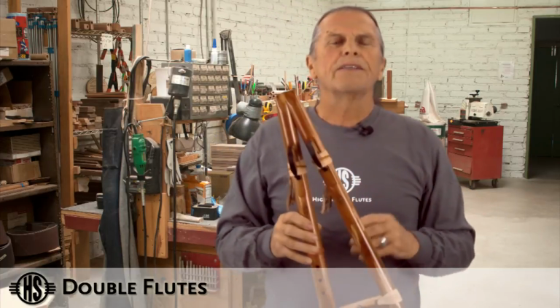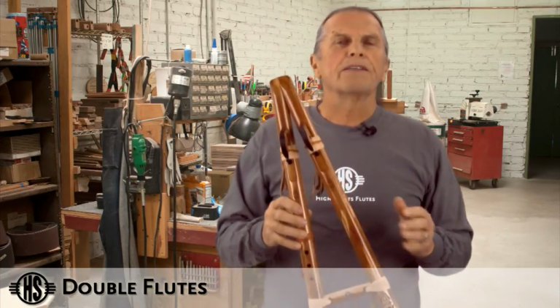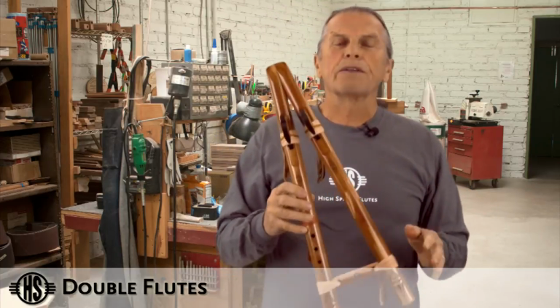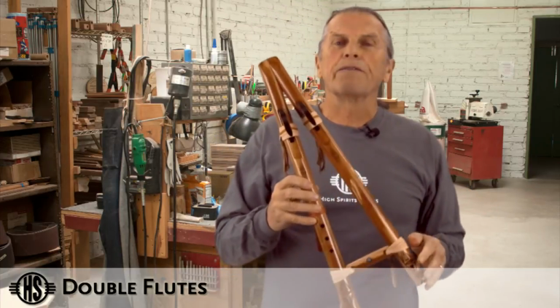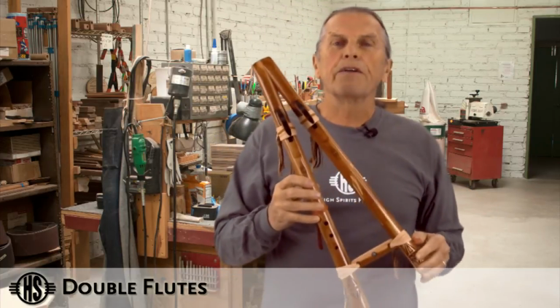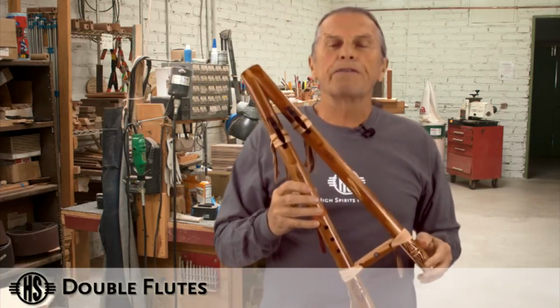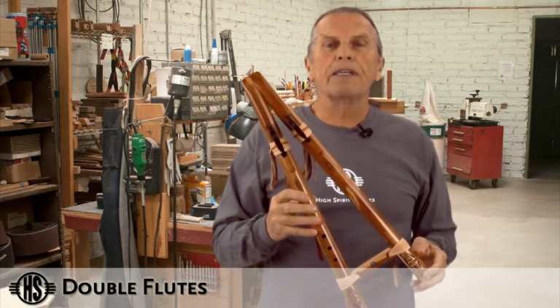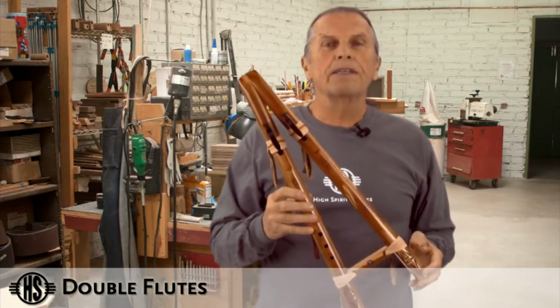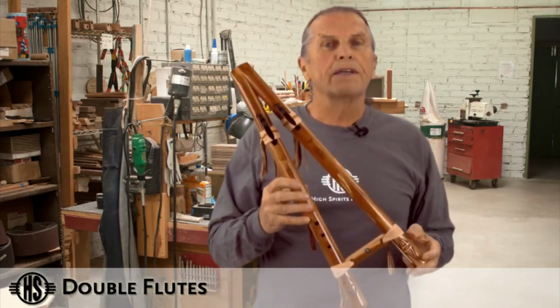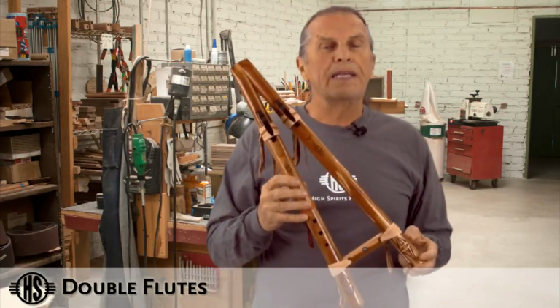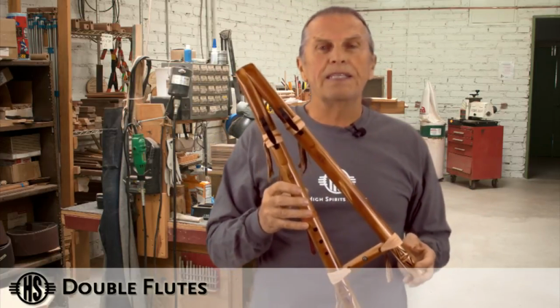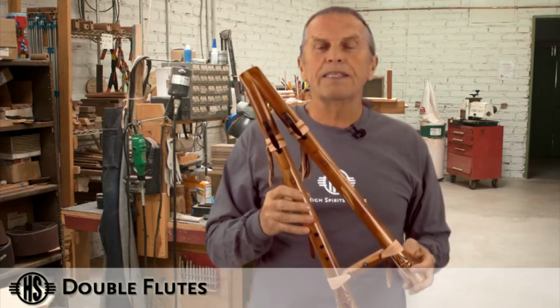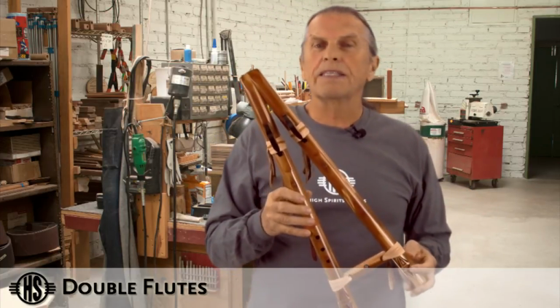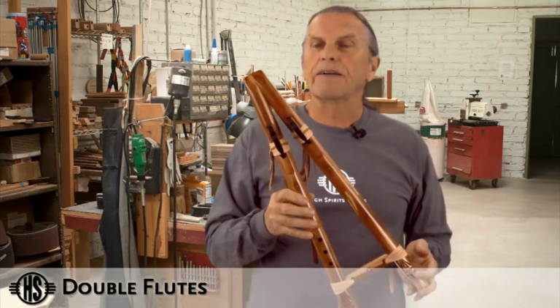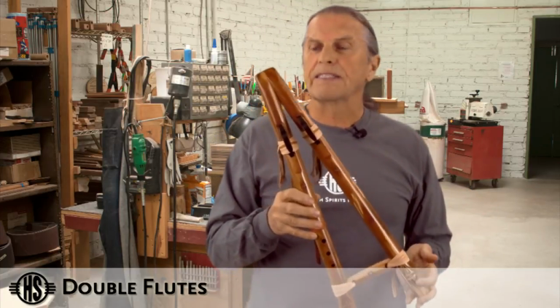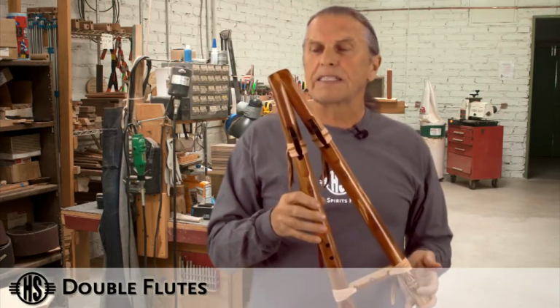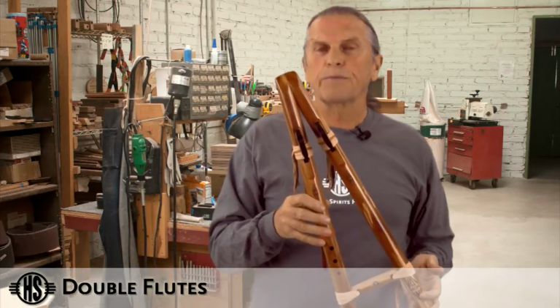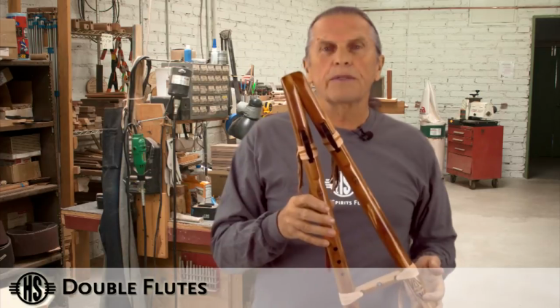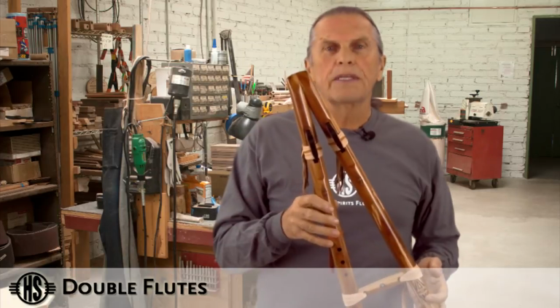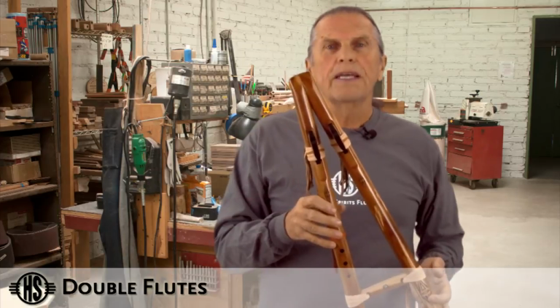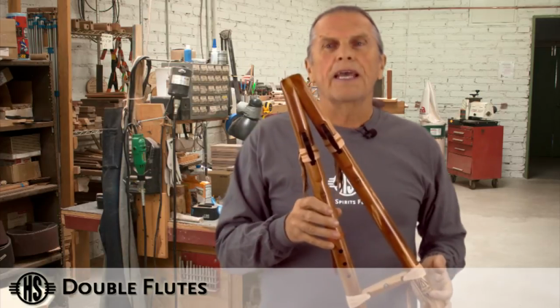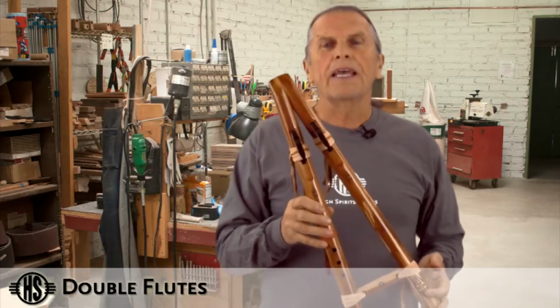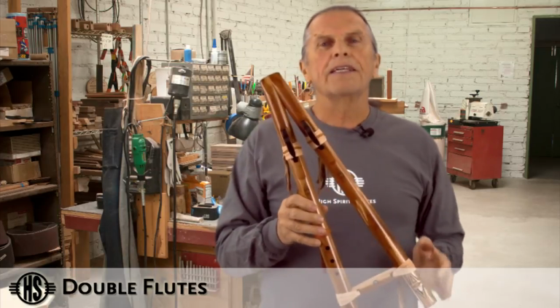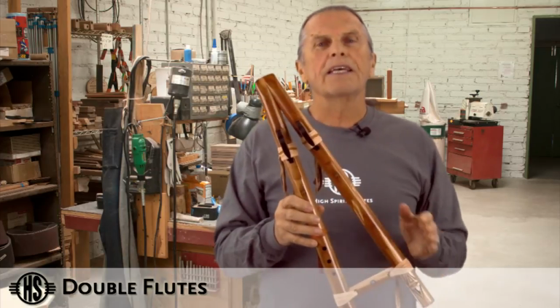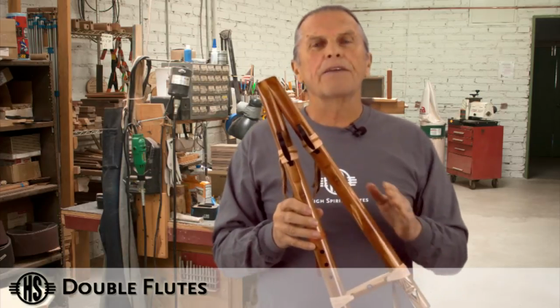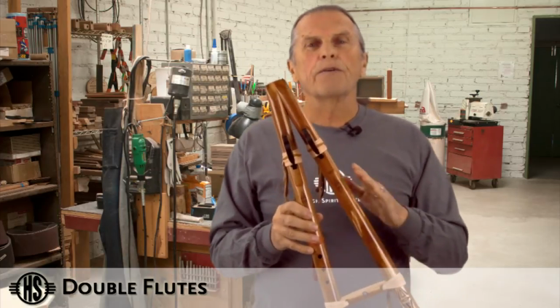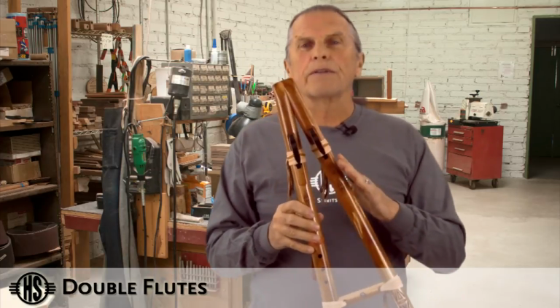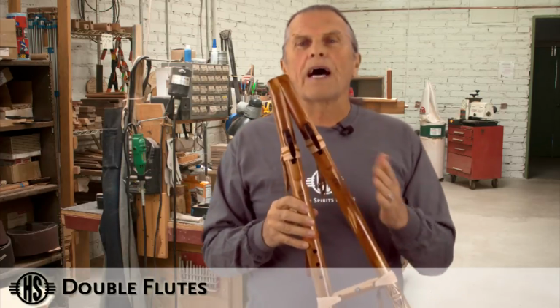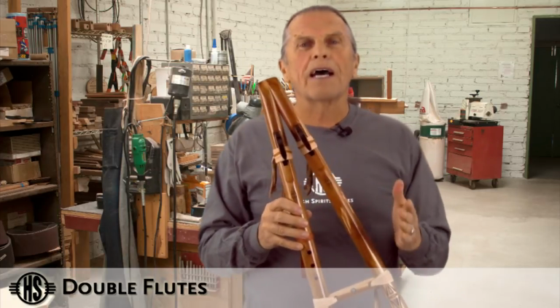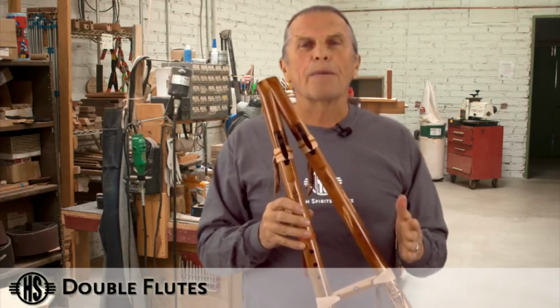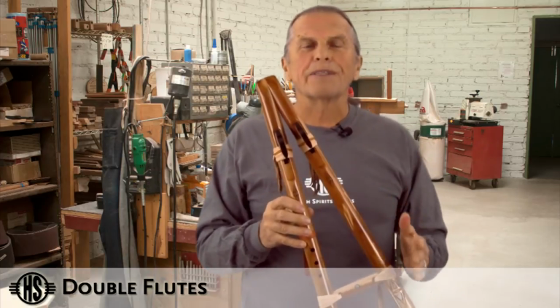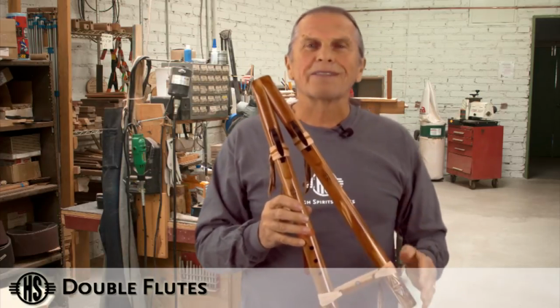So they're very fun, they're easy, they're accessible, and they give you a lot of options.